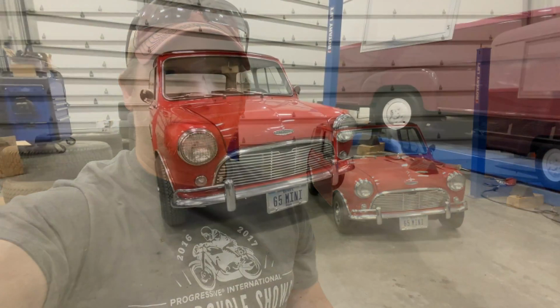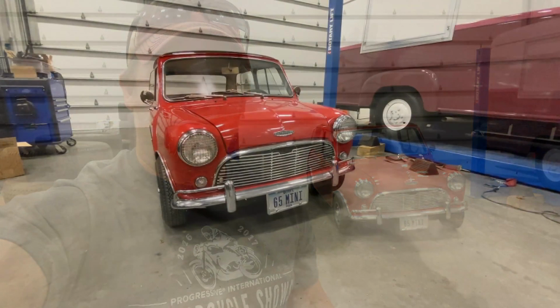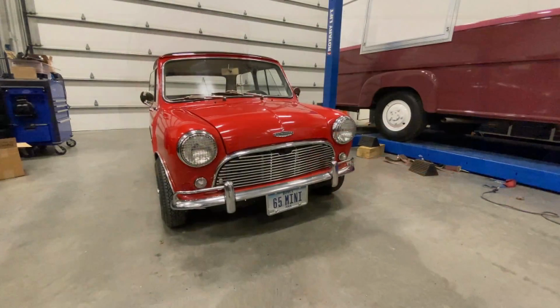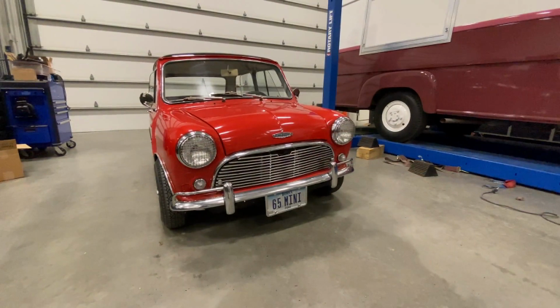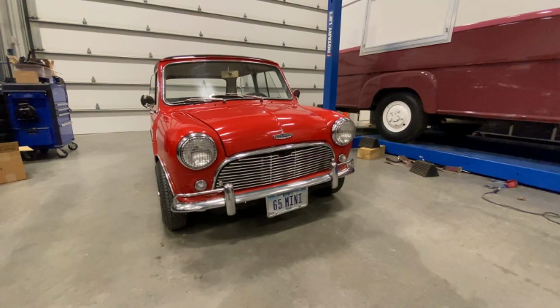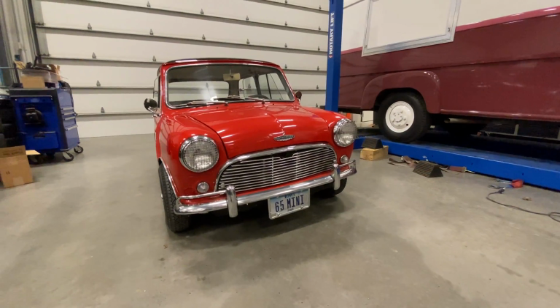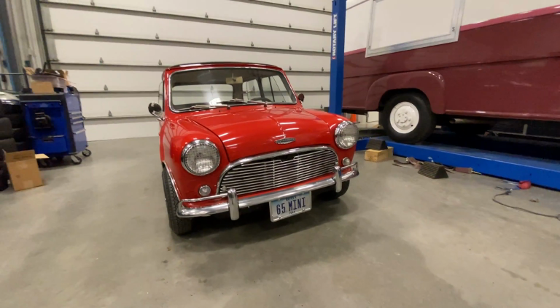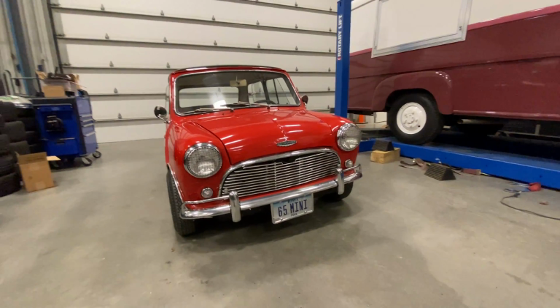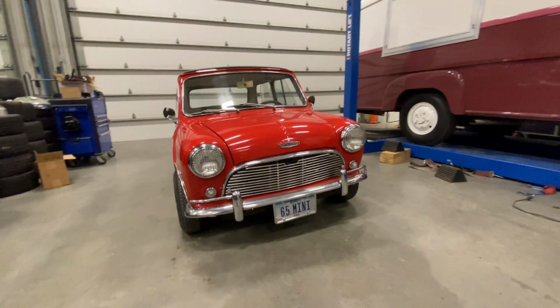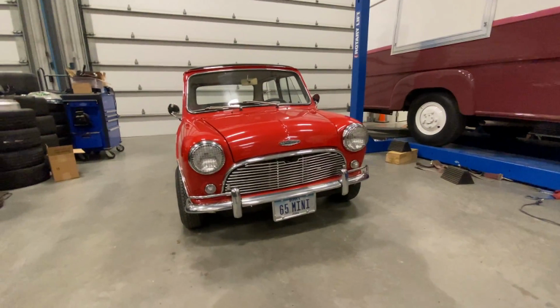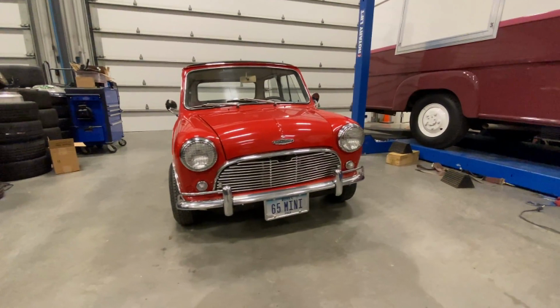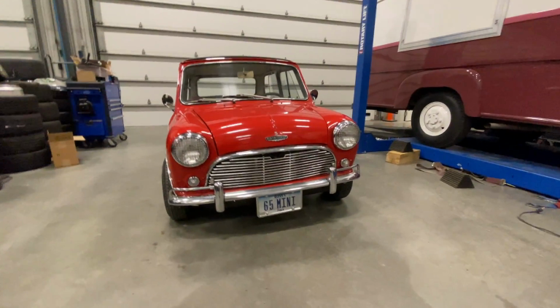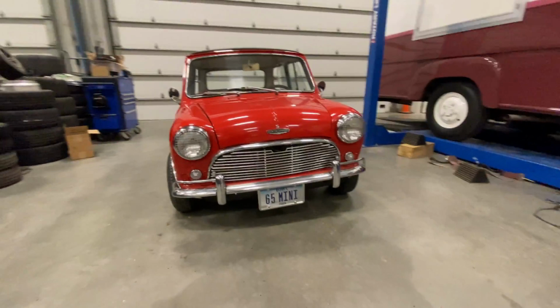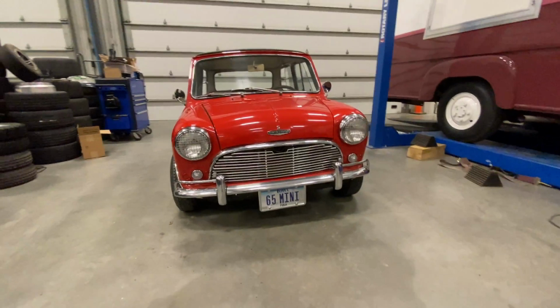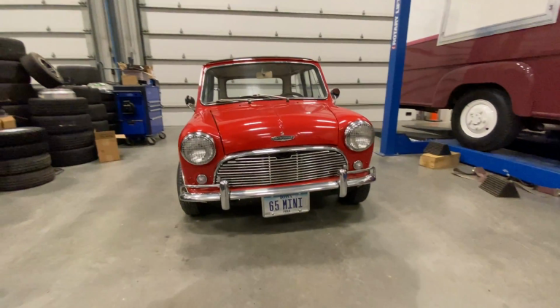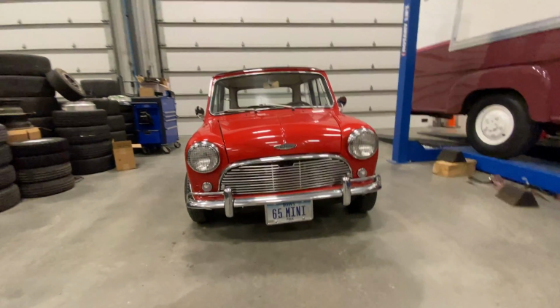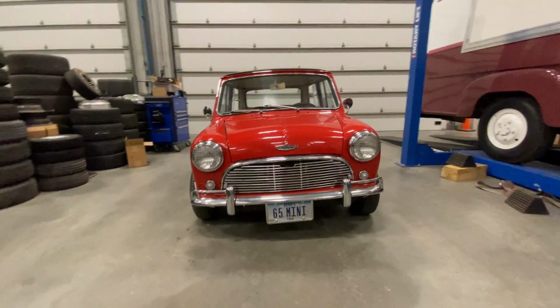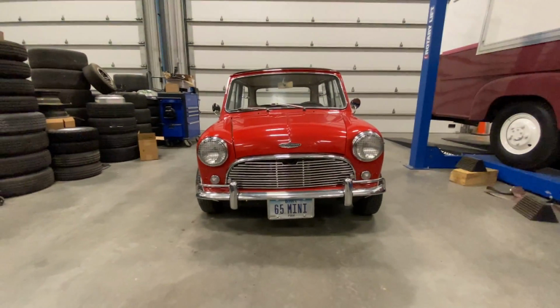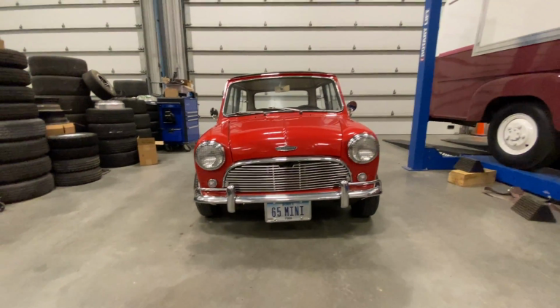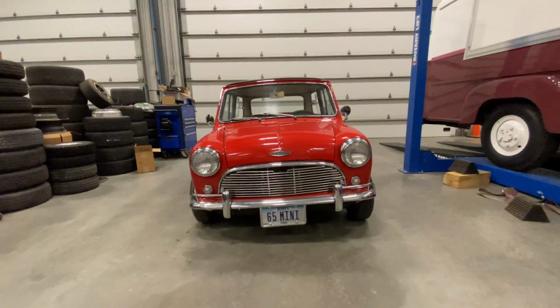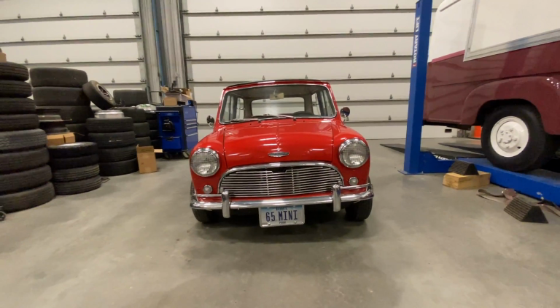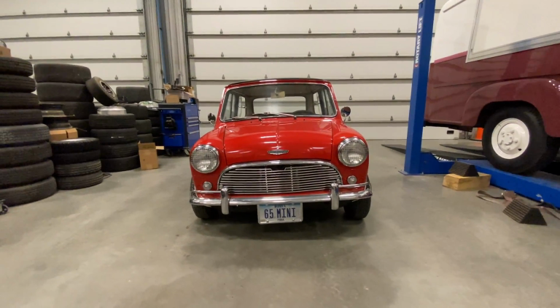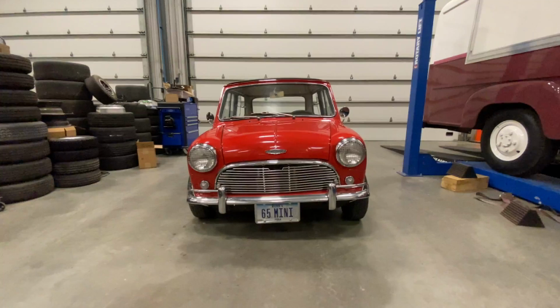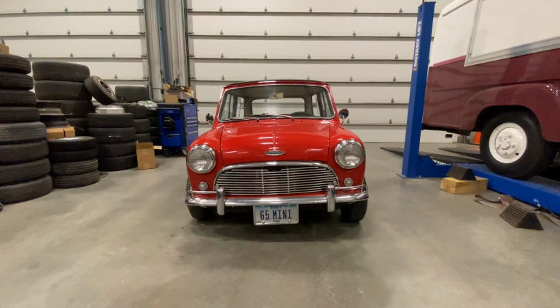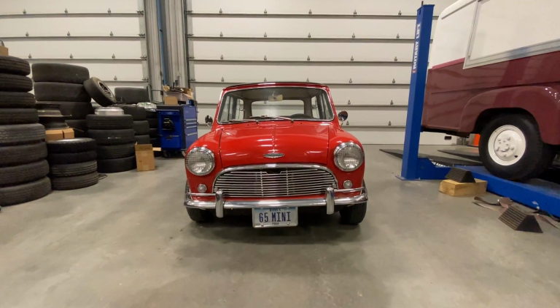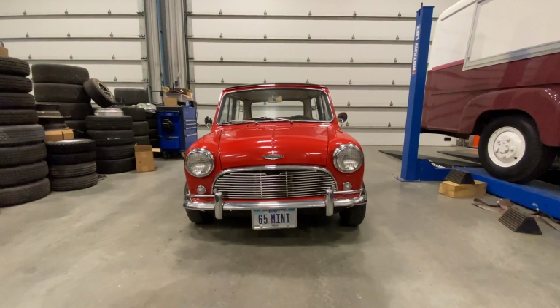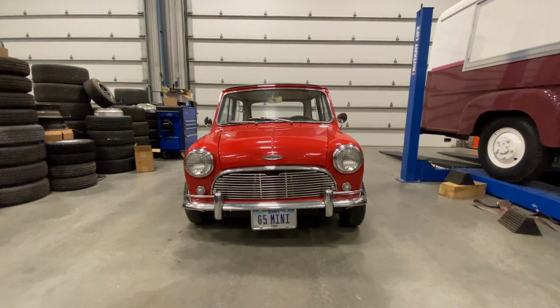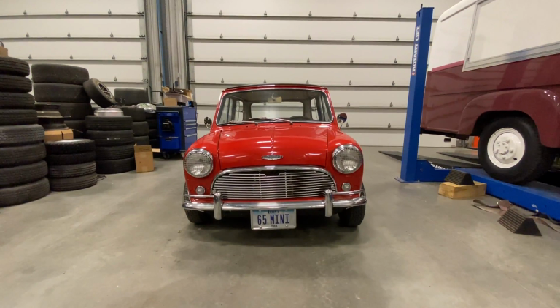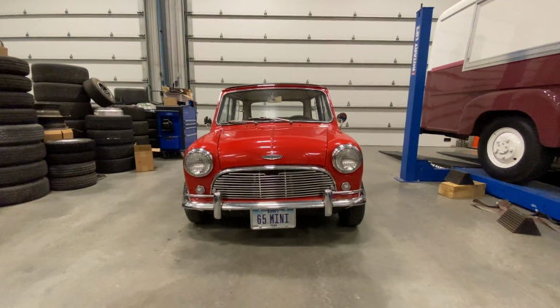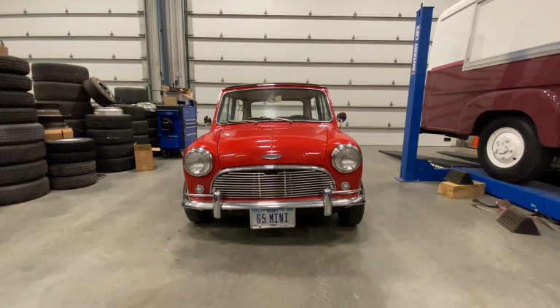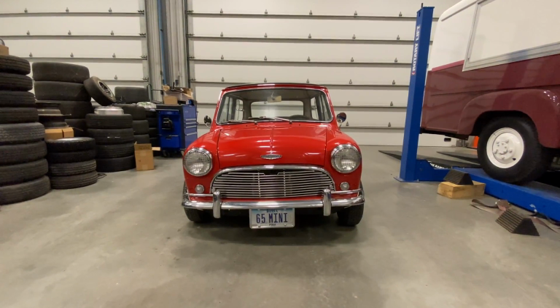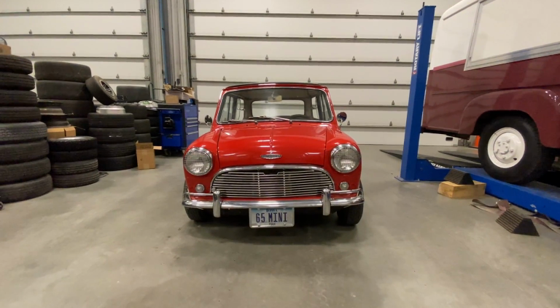Let's take a quick look around the Cooper. As you can see, it's leaning to the right side of the car.